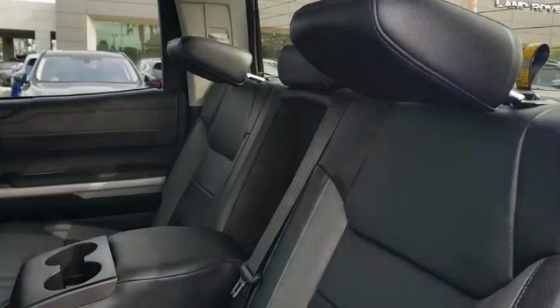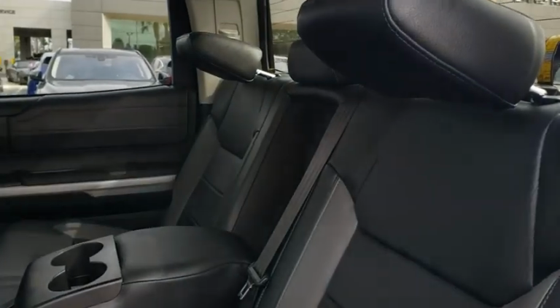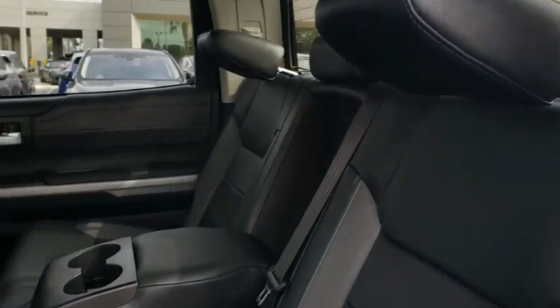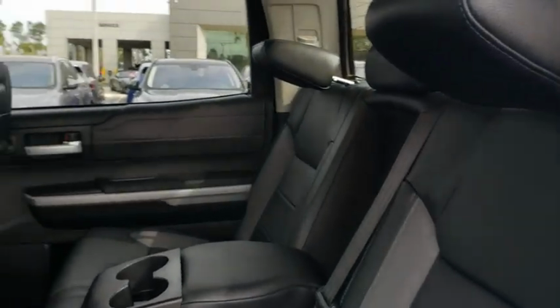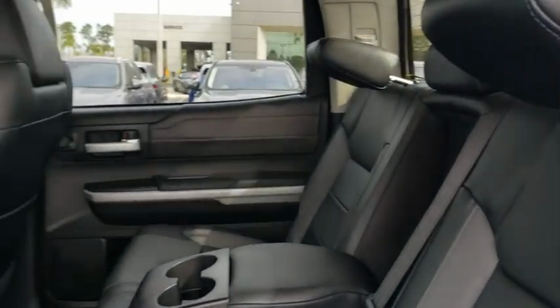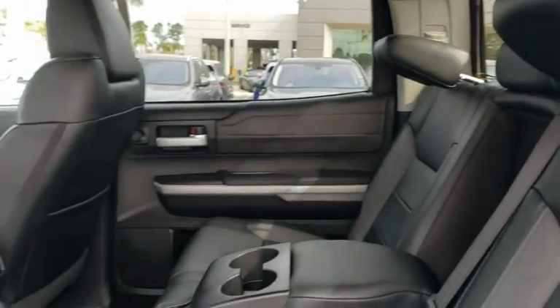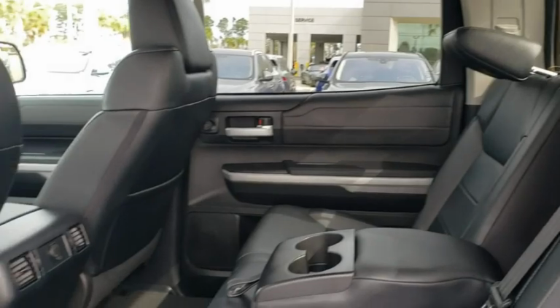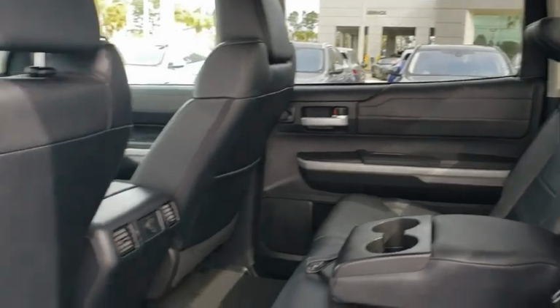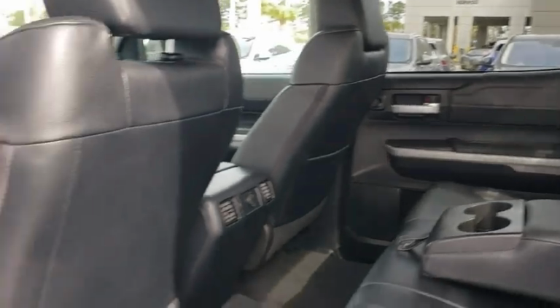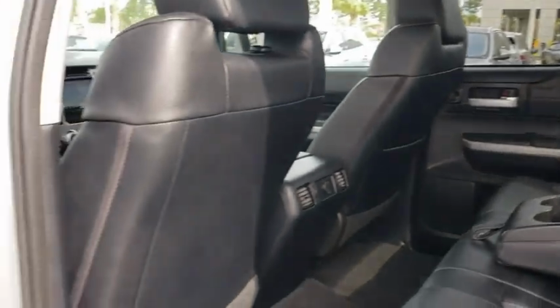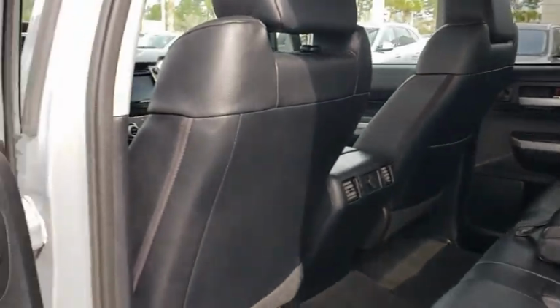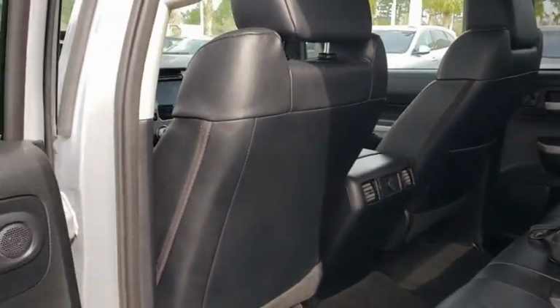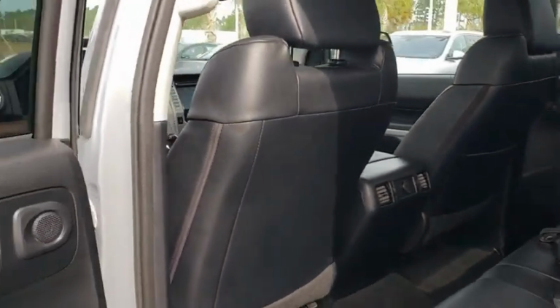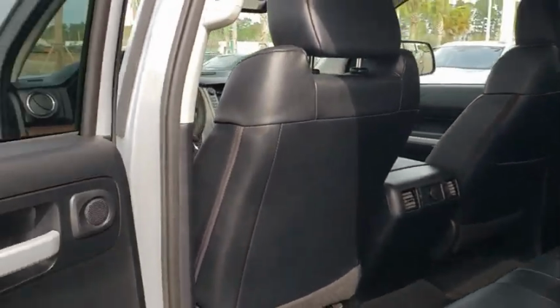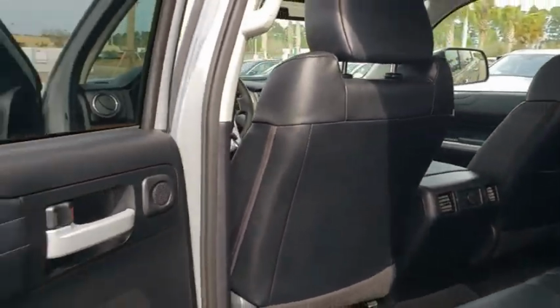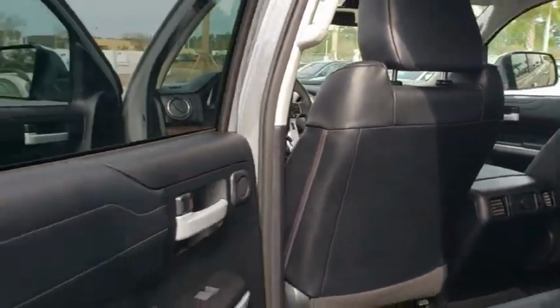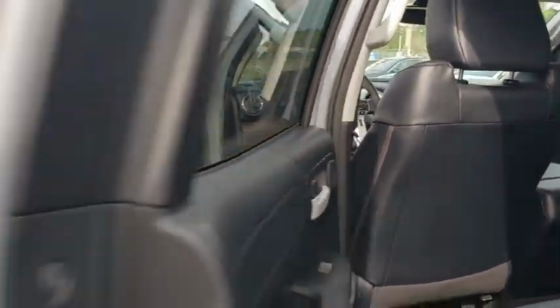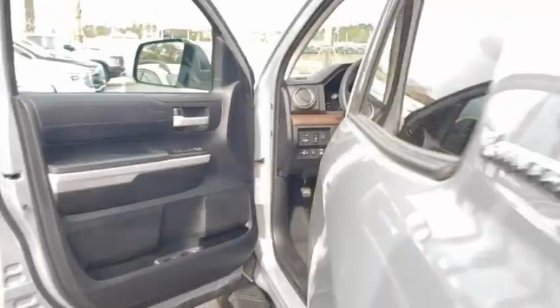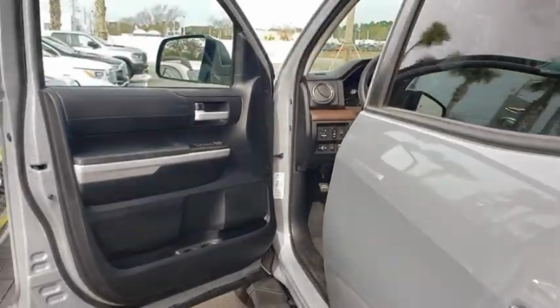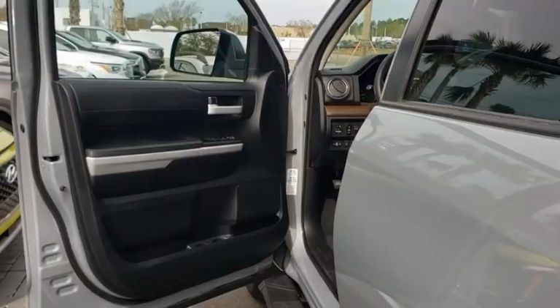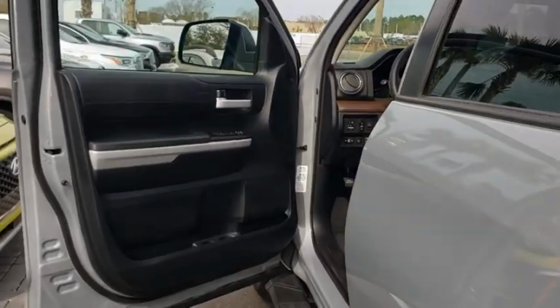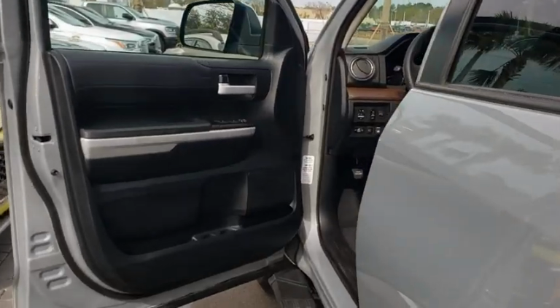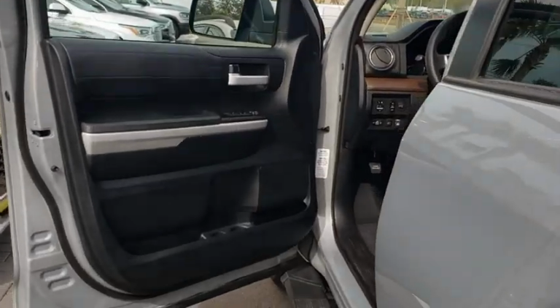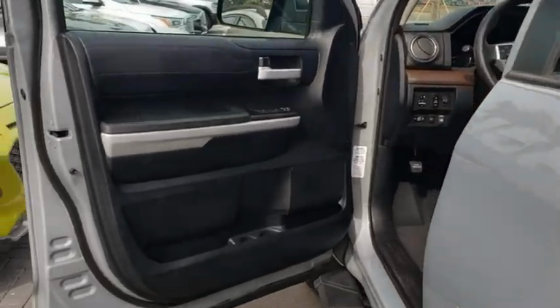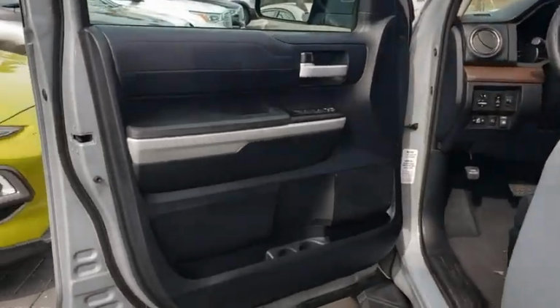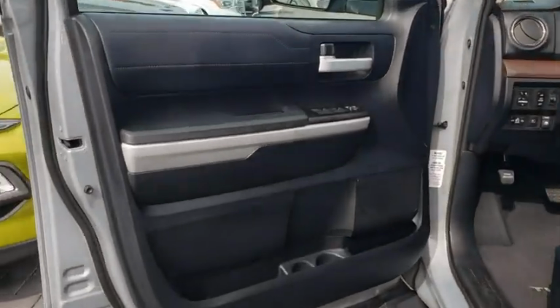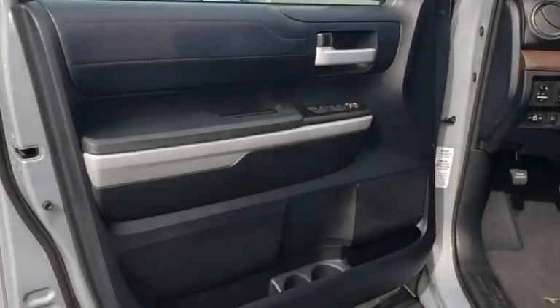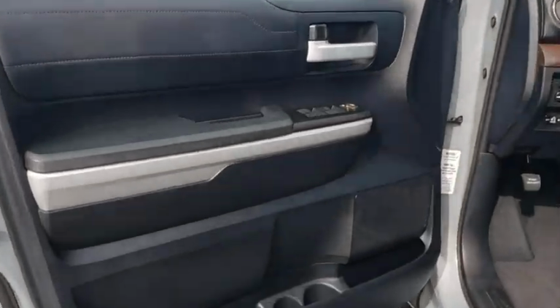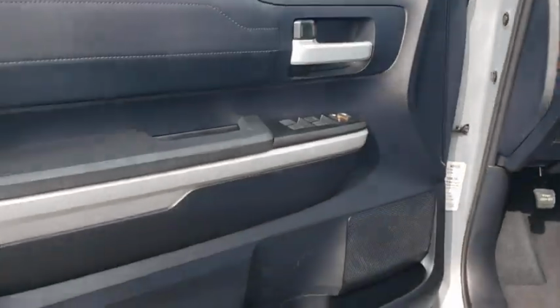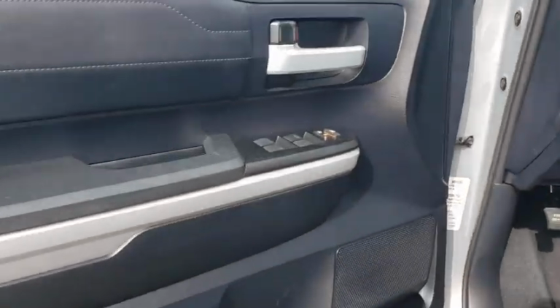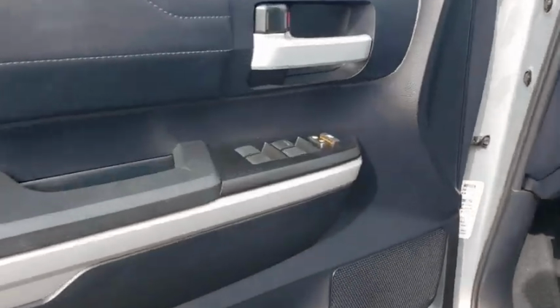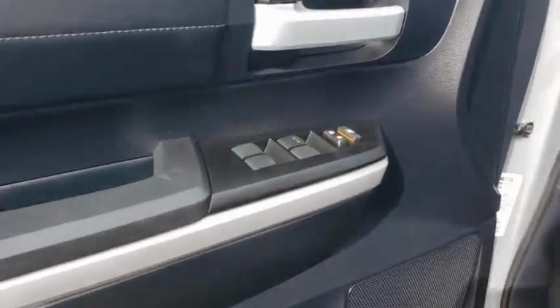the Tundra is the perfect mix of power and efficiency. This vehicle has less than 40,000 miles.